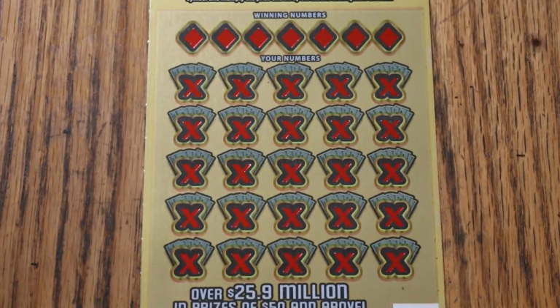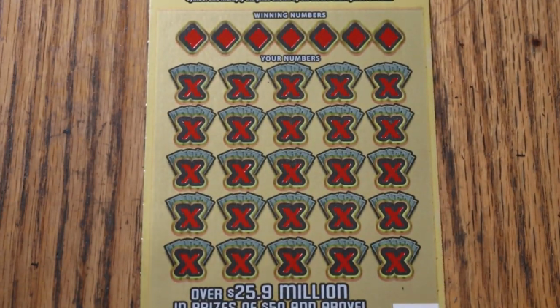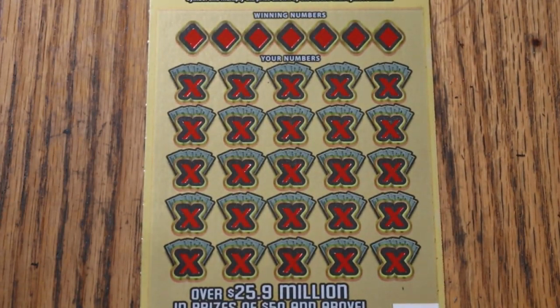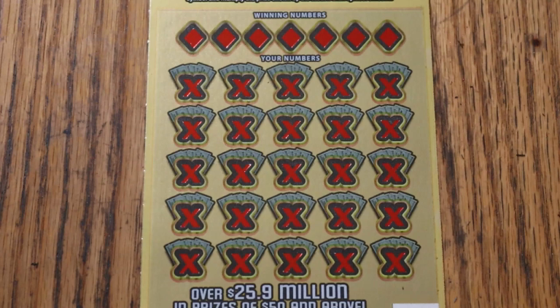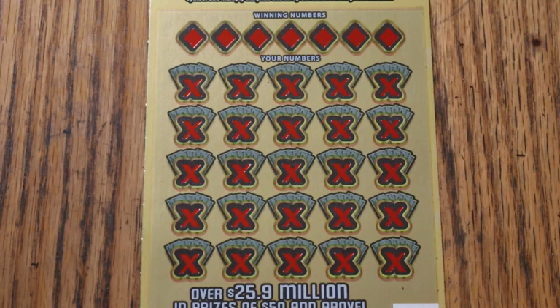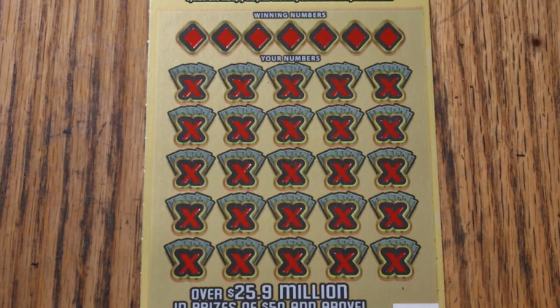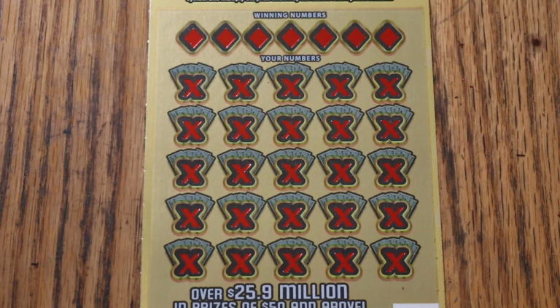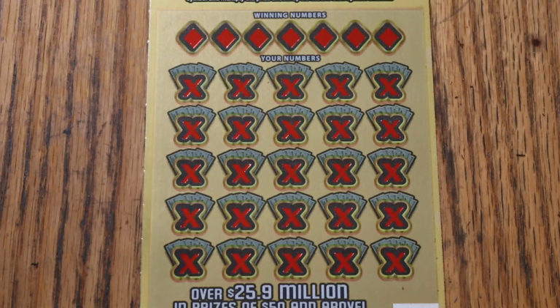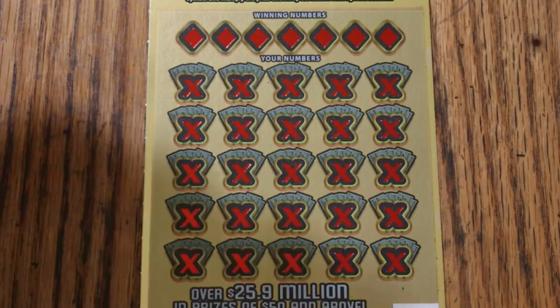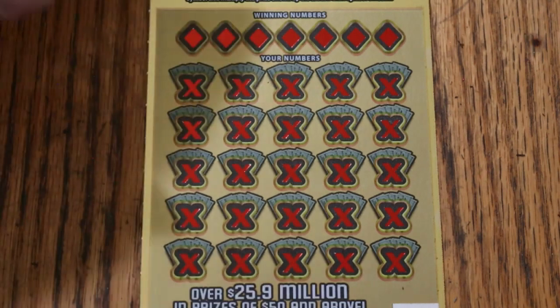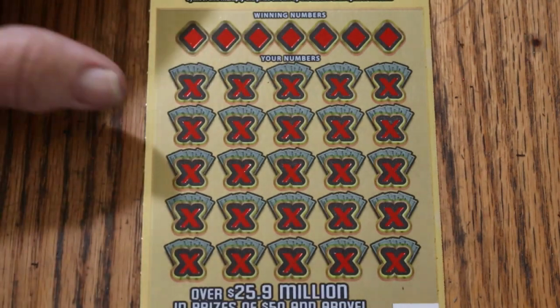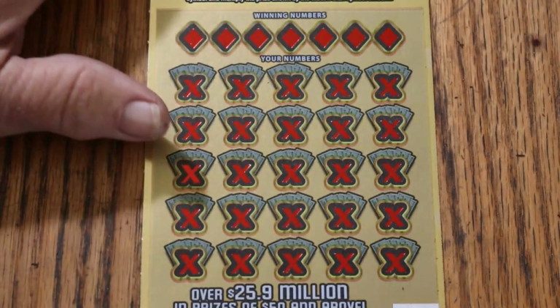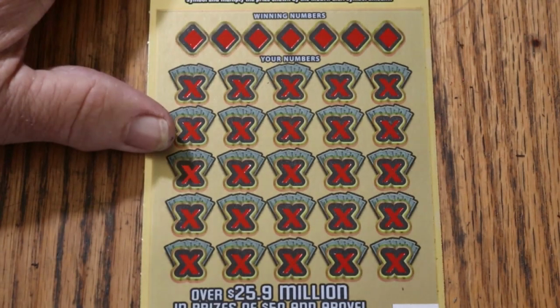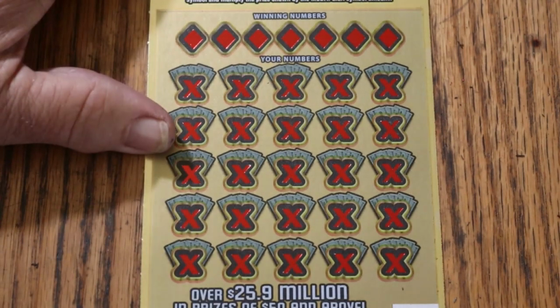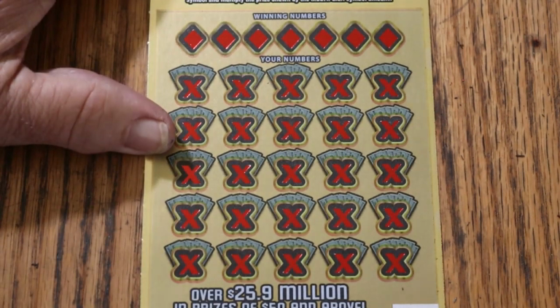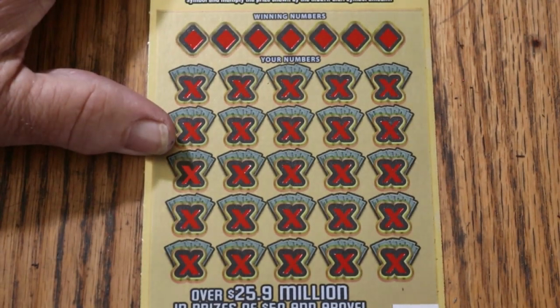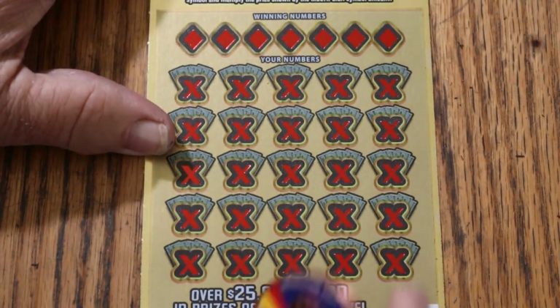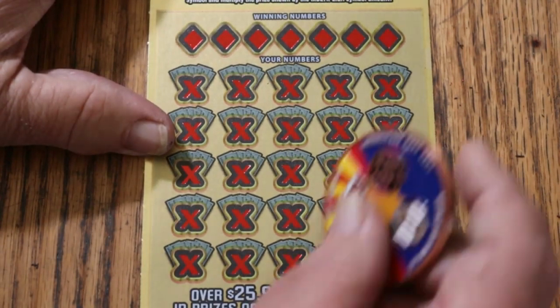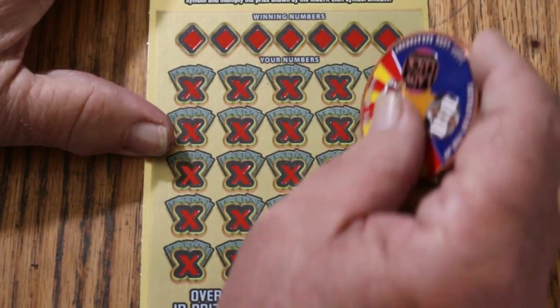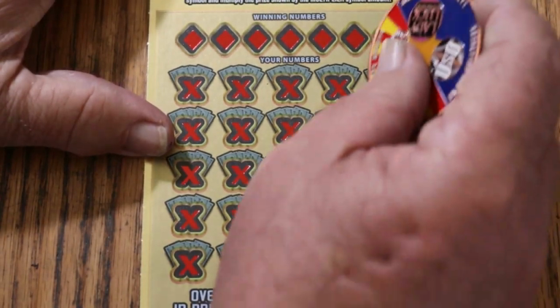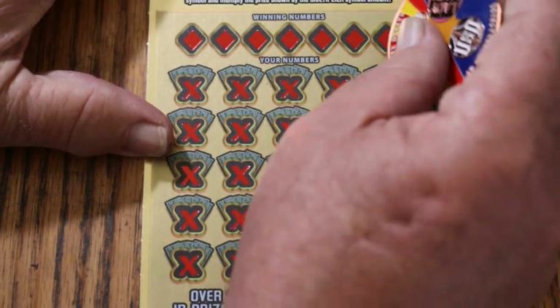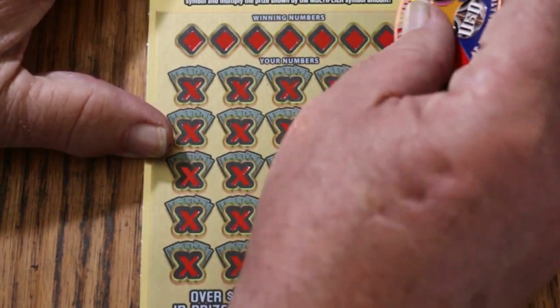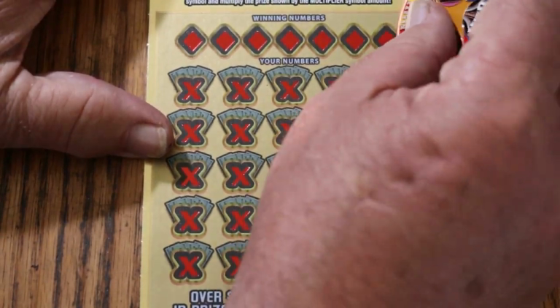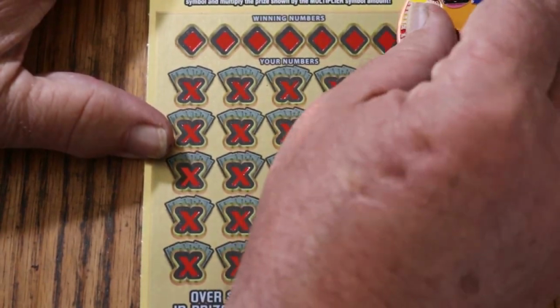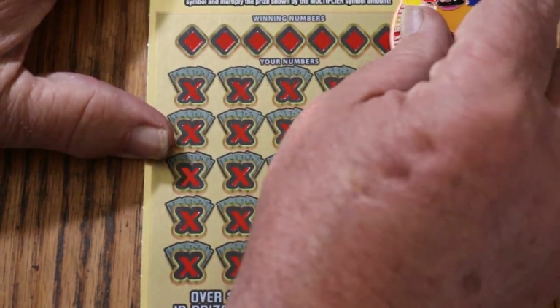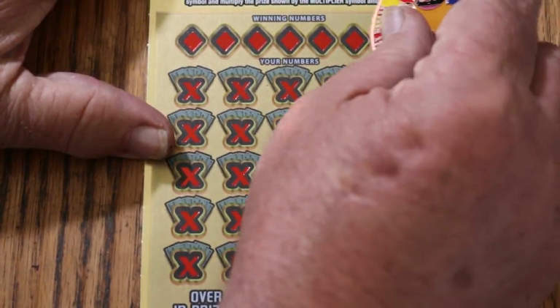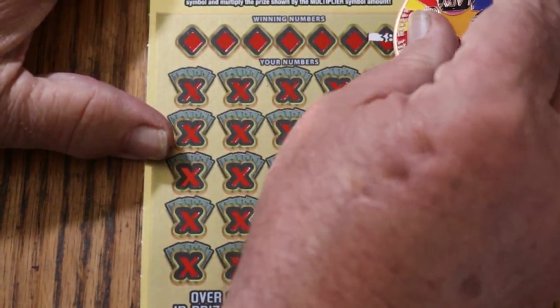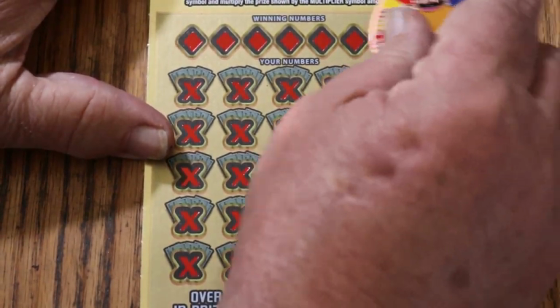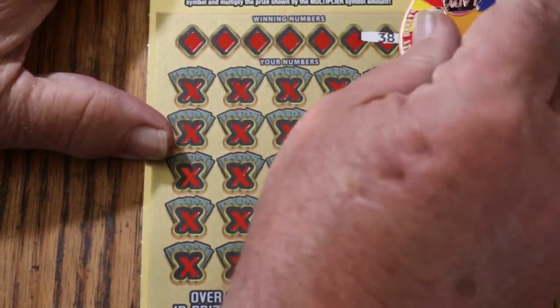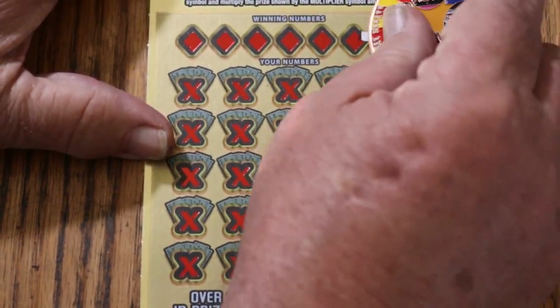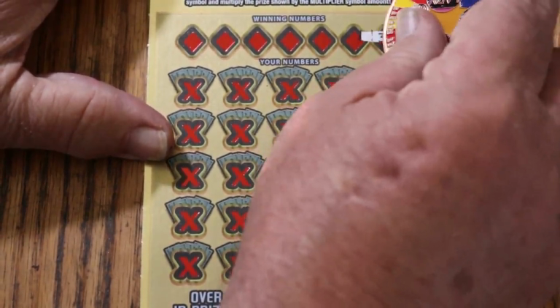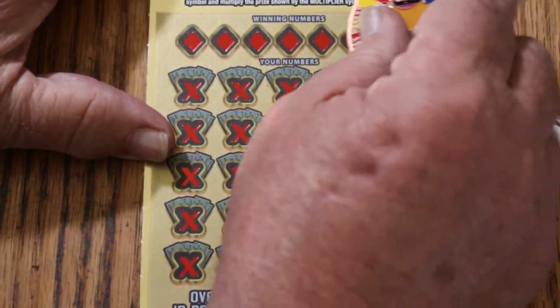We're on ticket 26, winding down the book. Here we go.